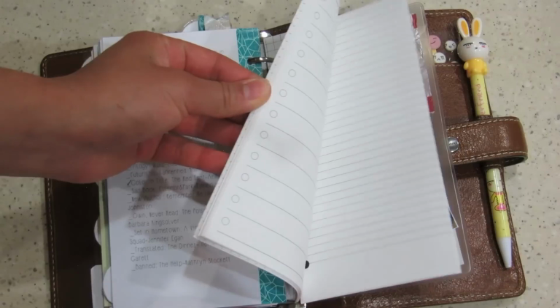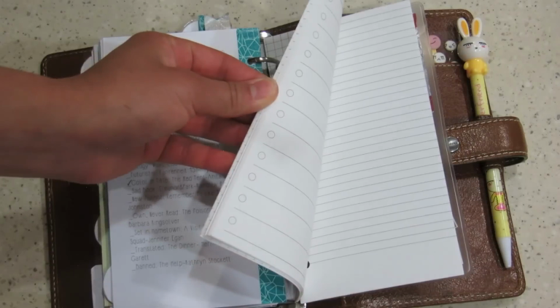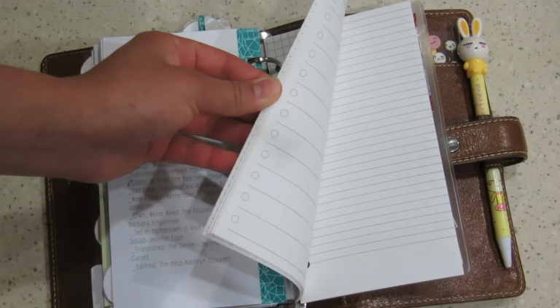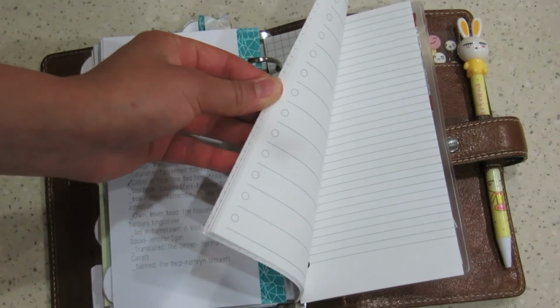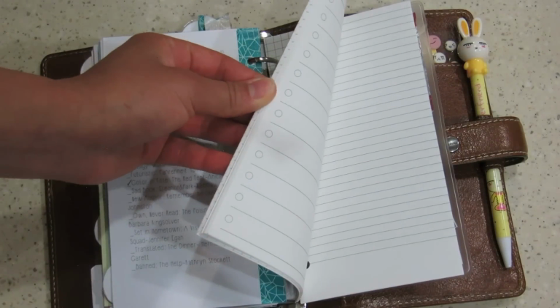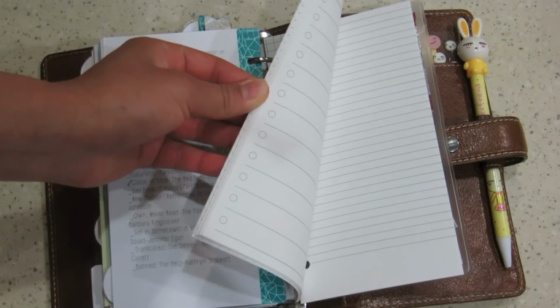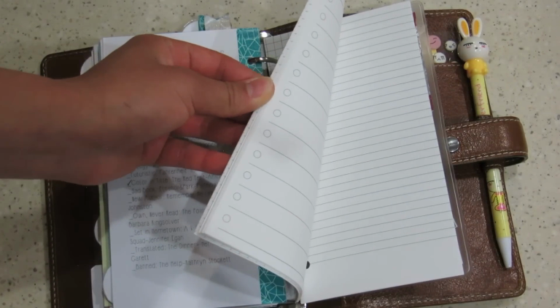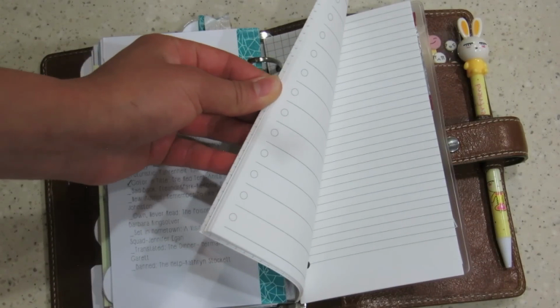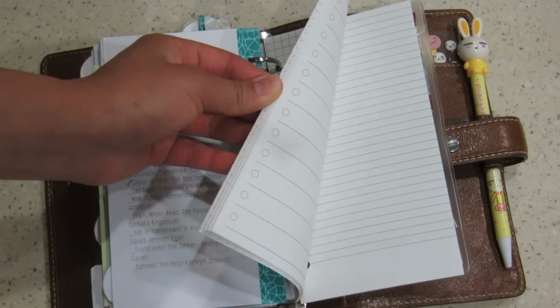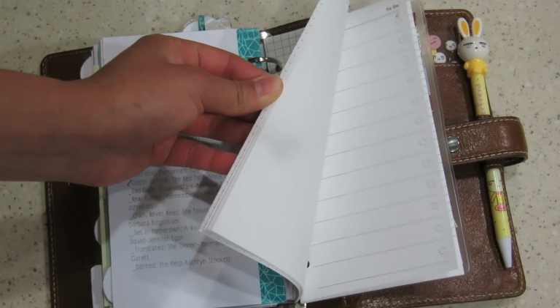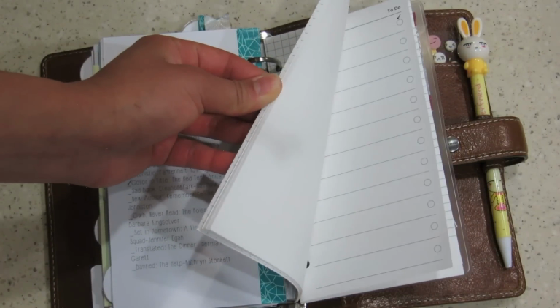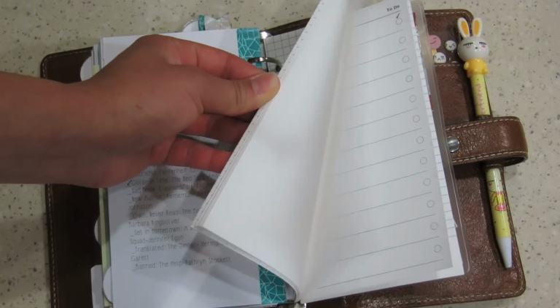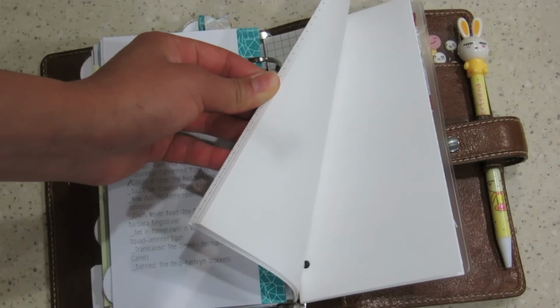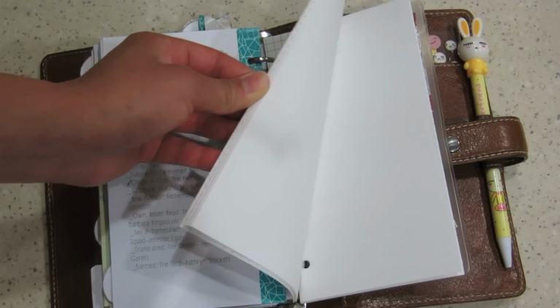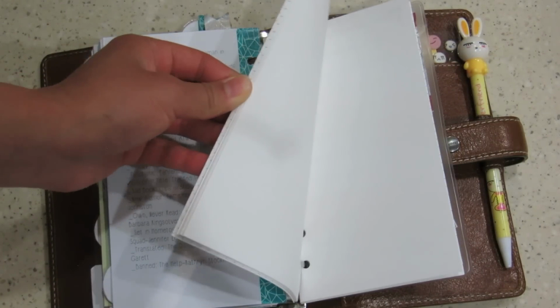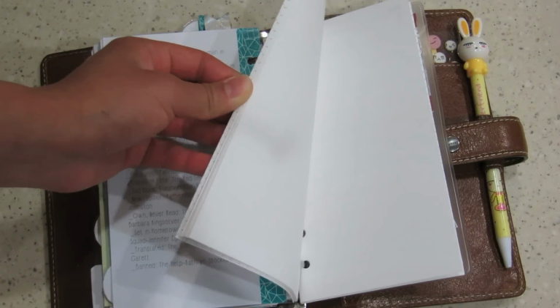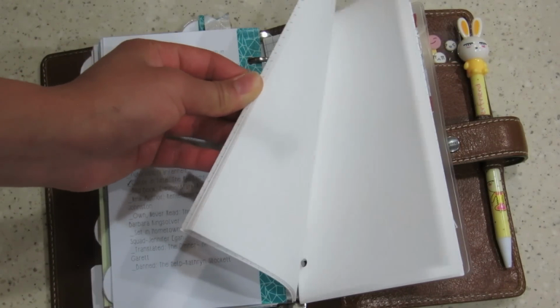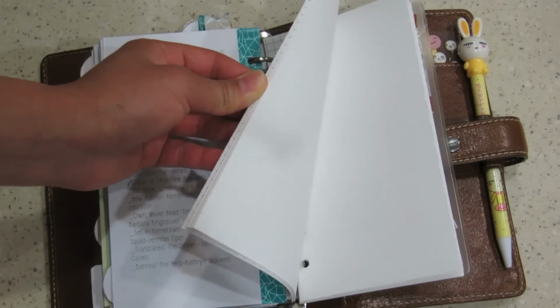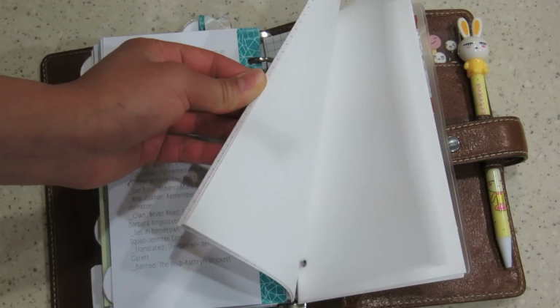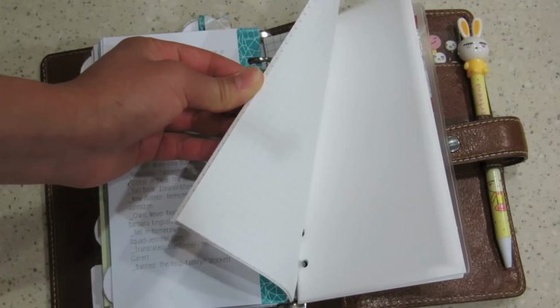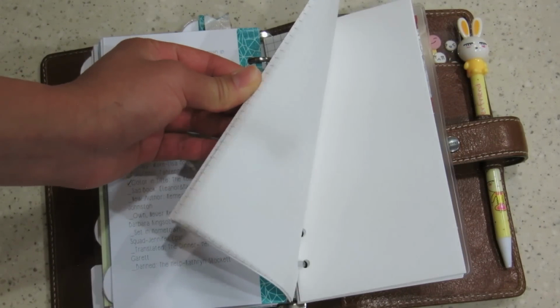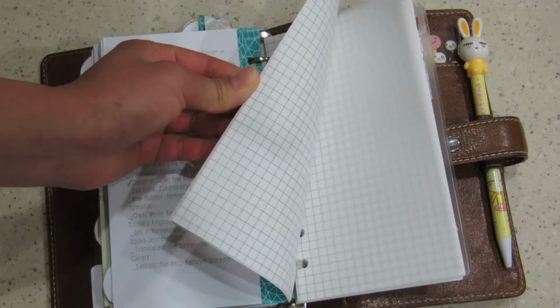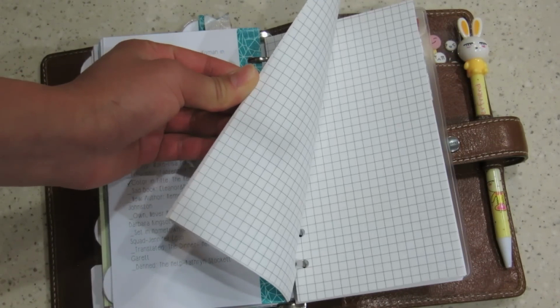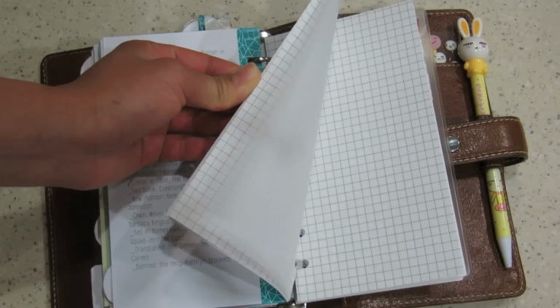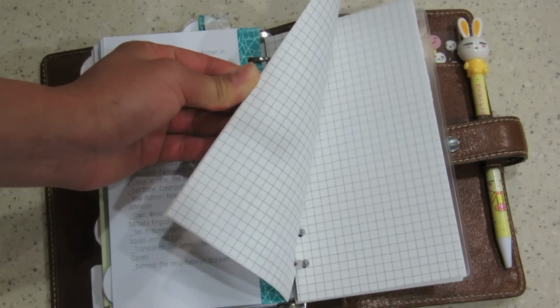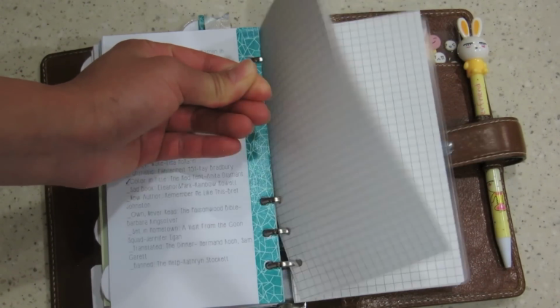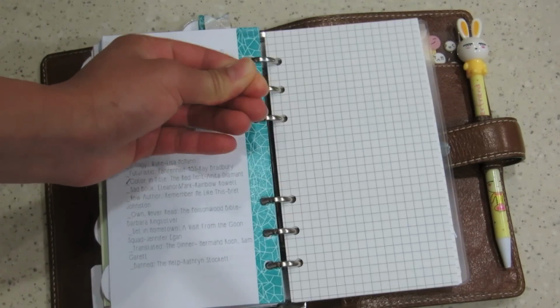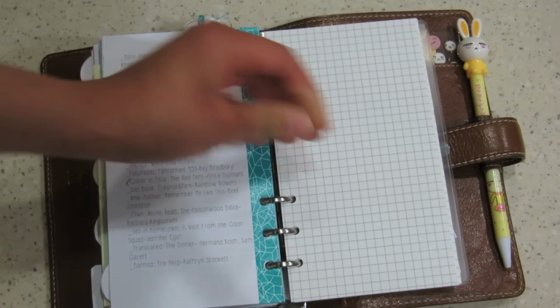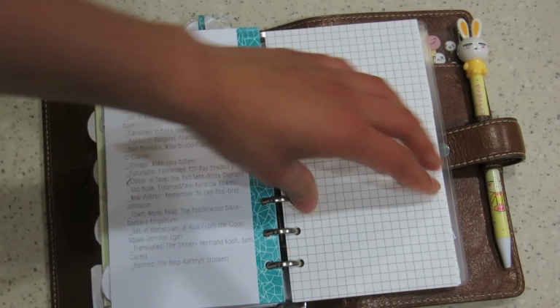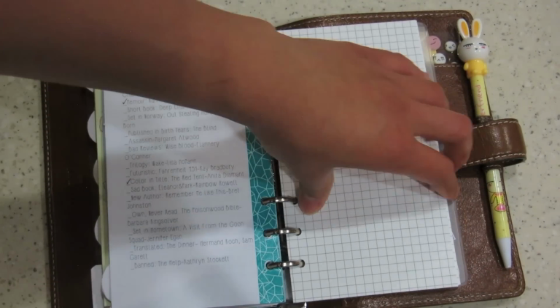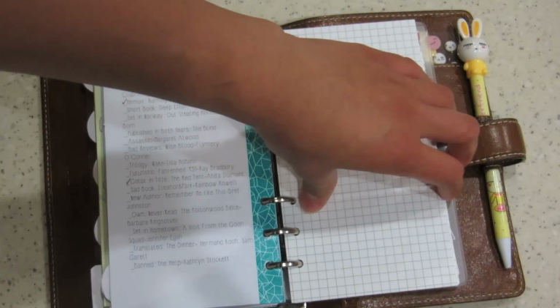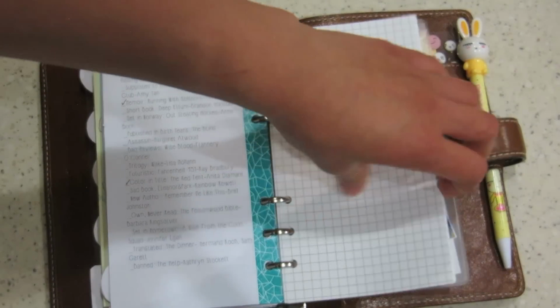It comes with lined paper, to-do lists, blank, and grid paper — so that's always nice to have.